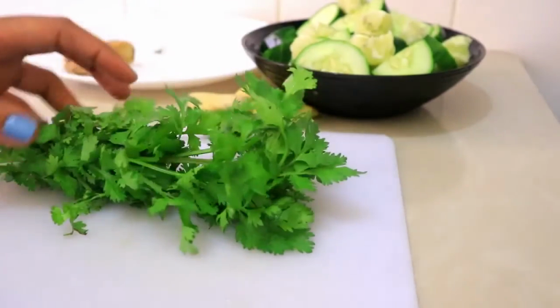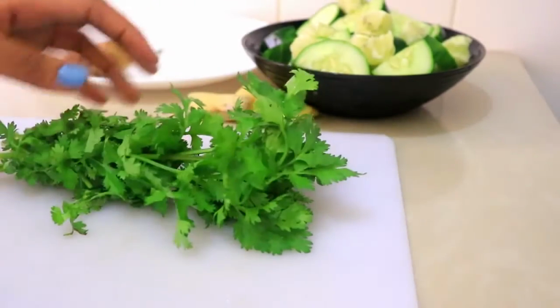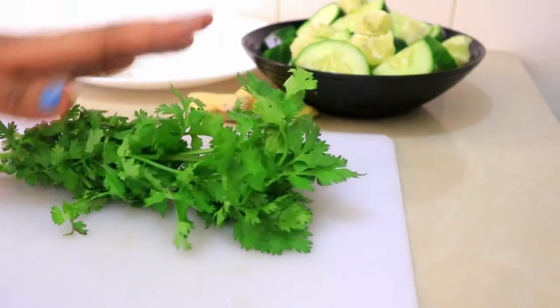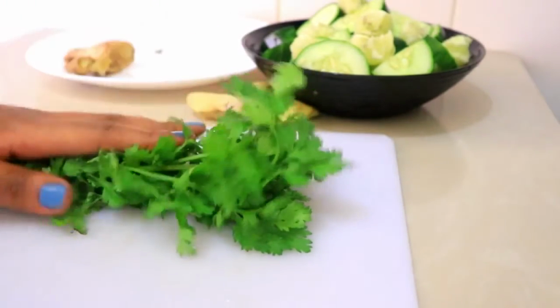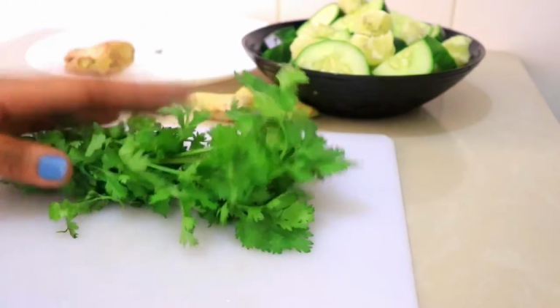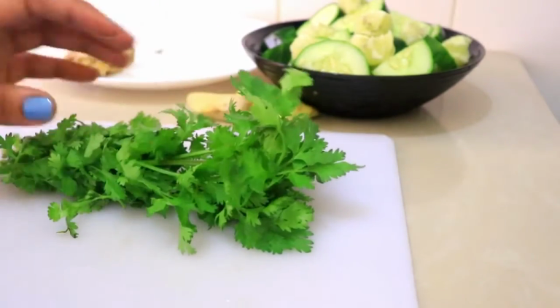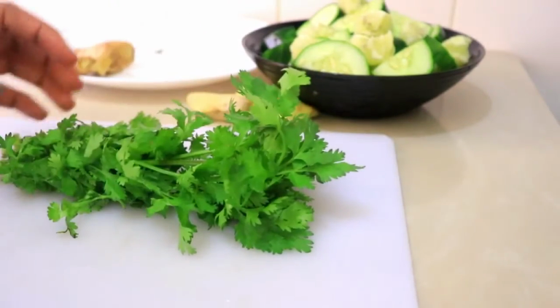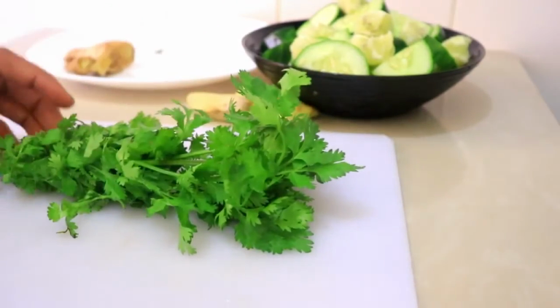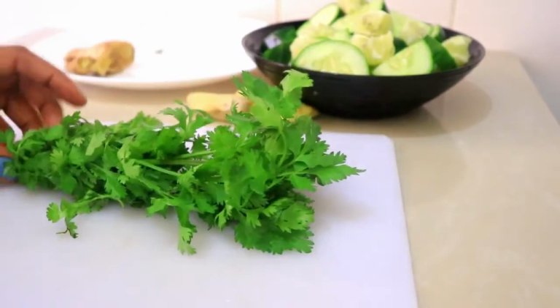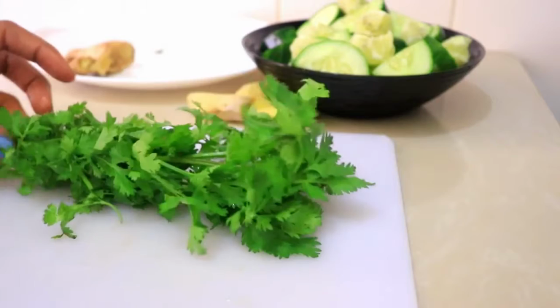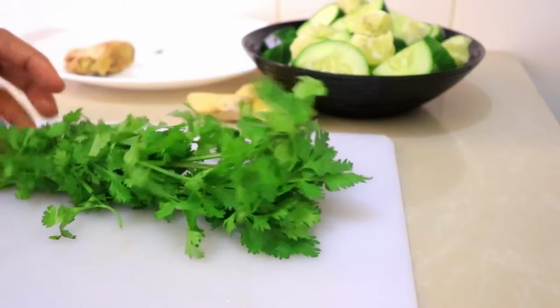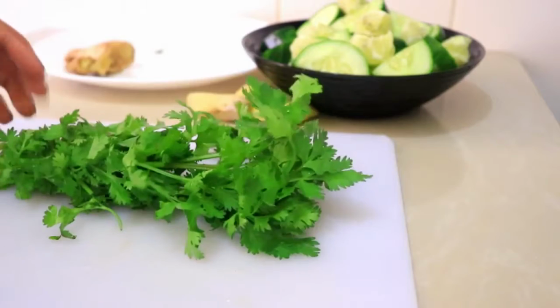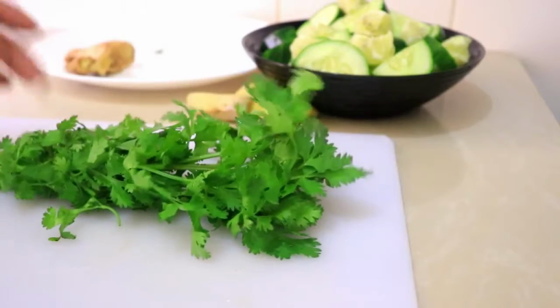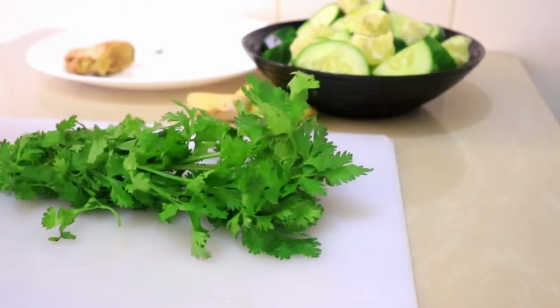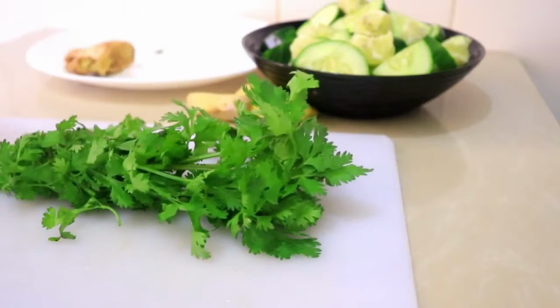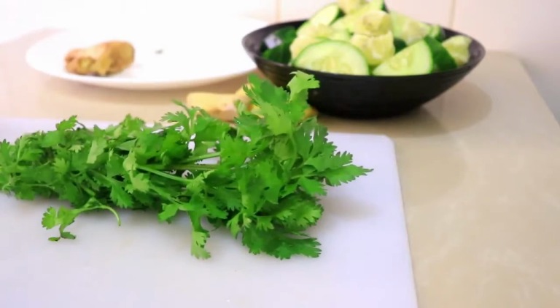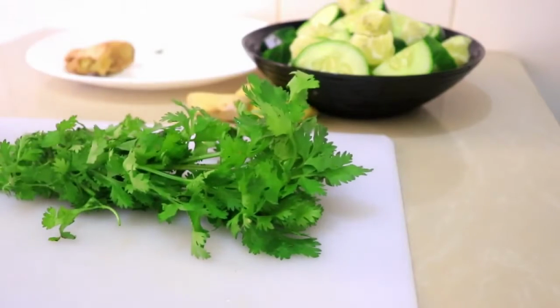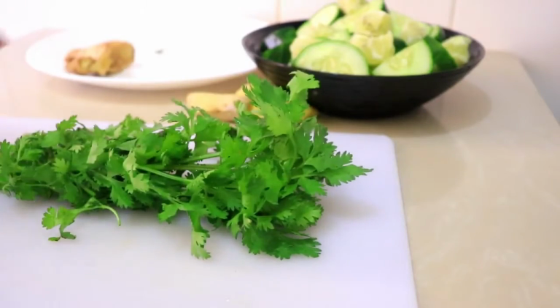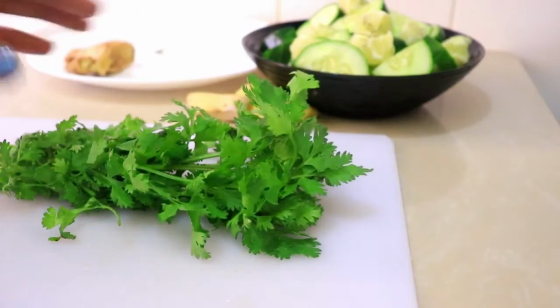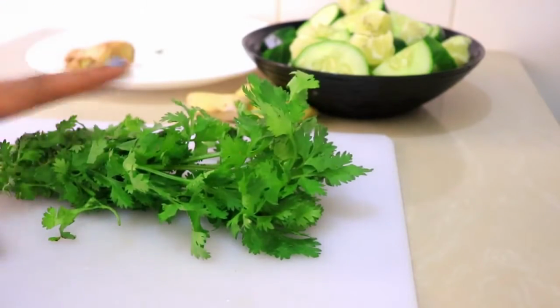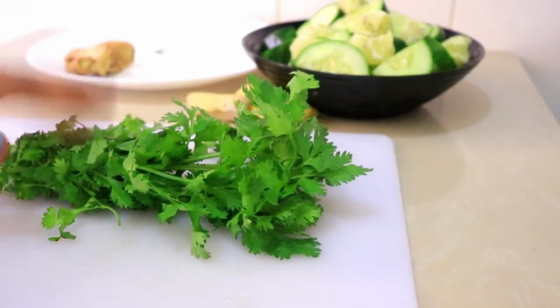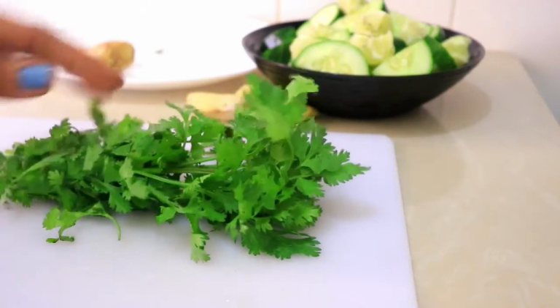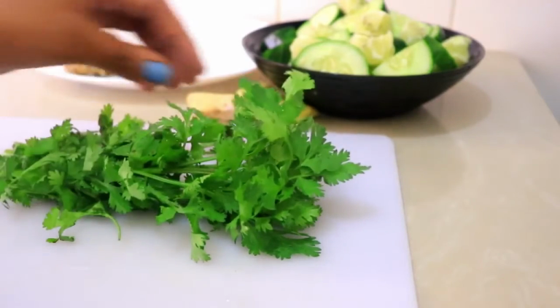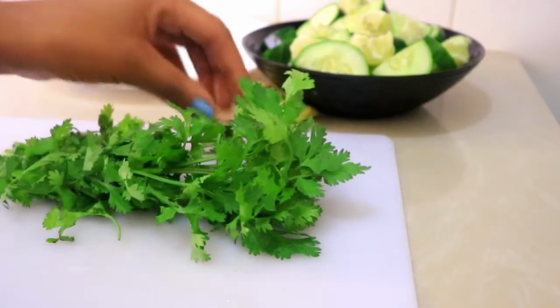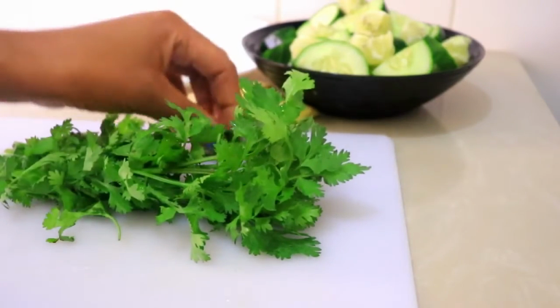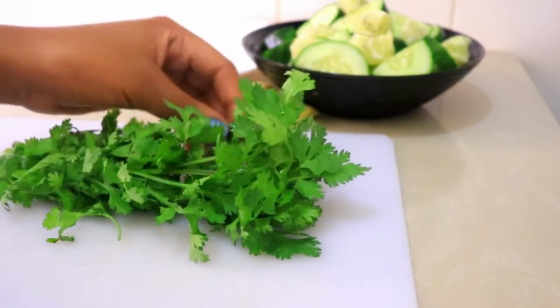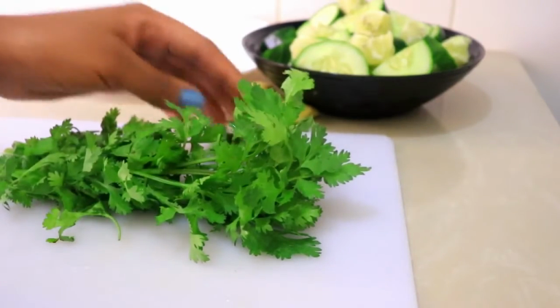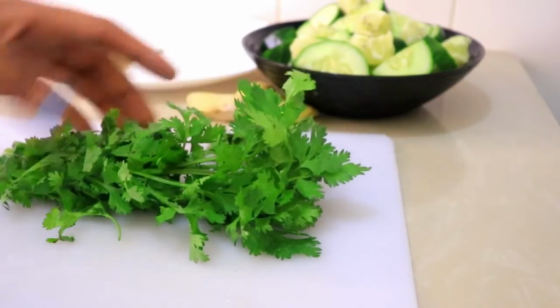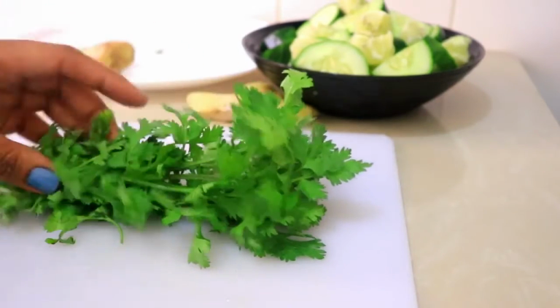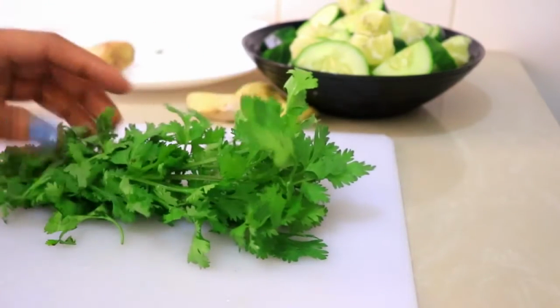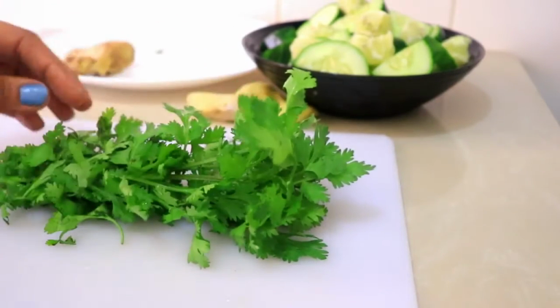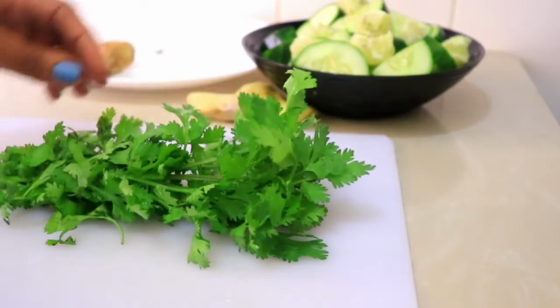Then I'm going to add the cilantro — it's about one bunch. I'm just going to chop it up and blend it together.